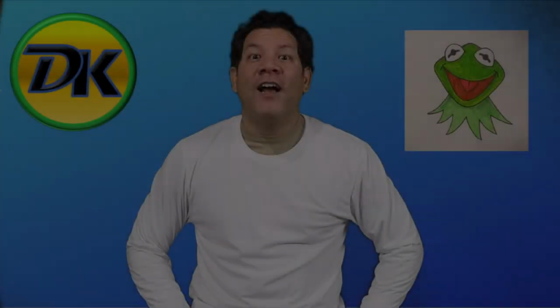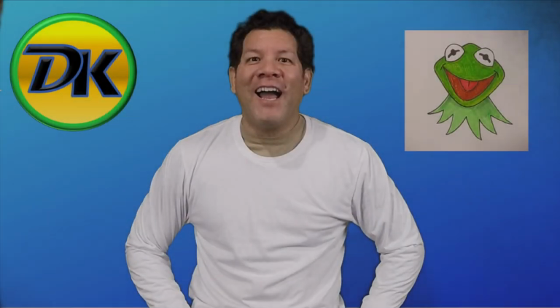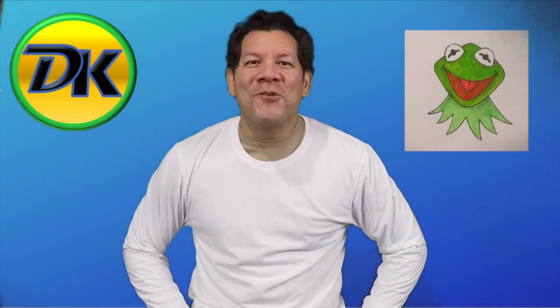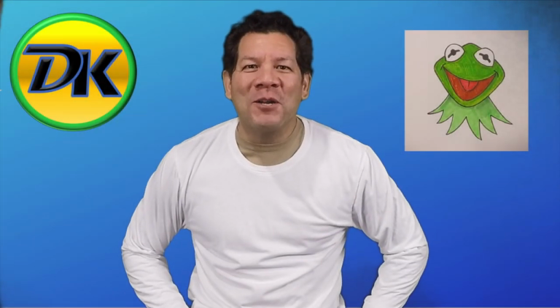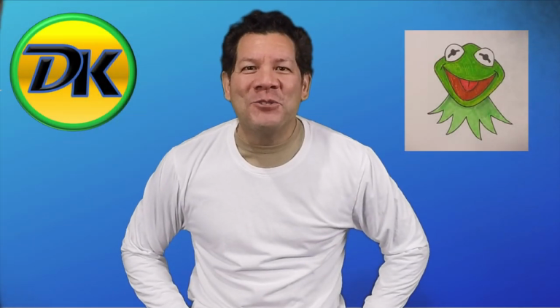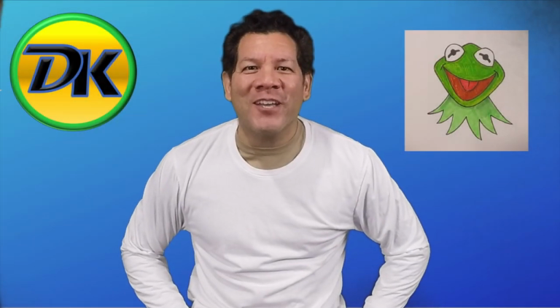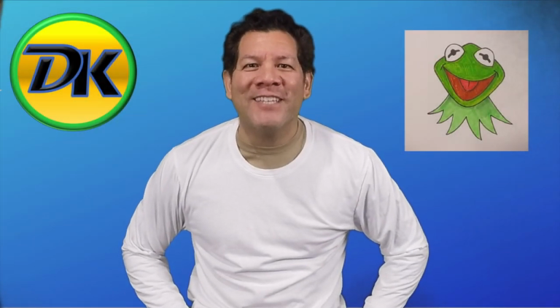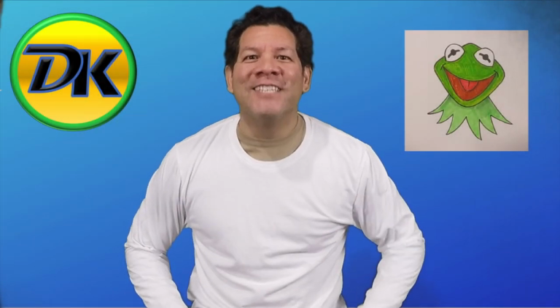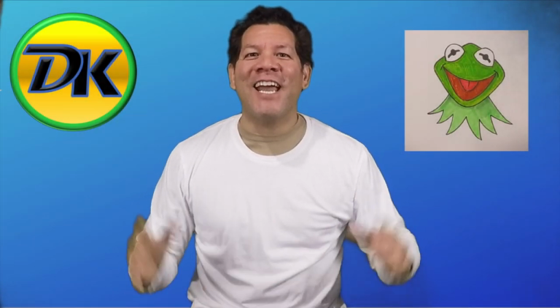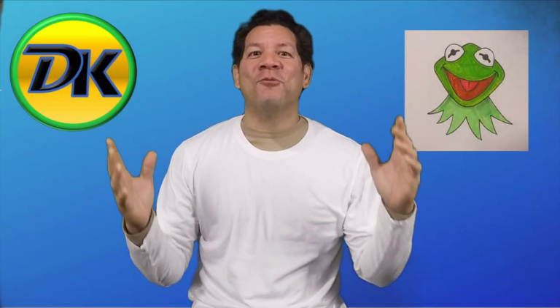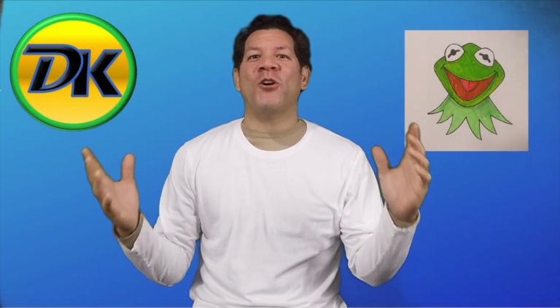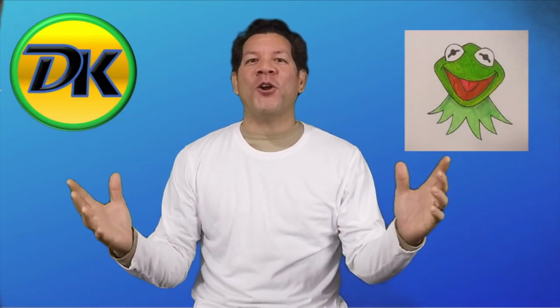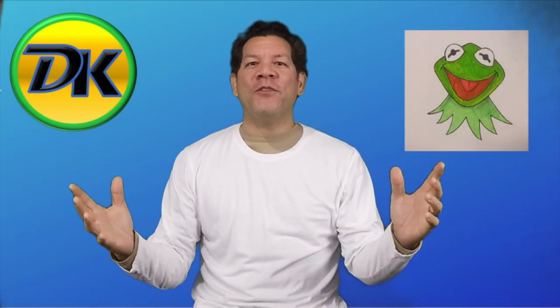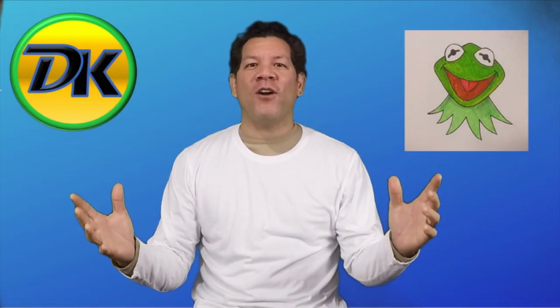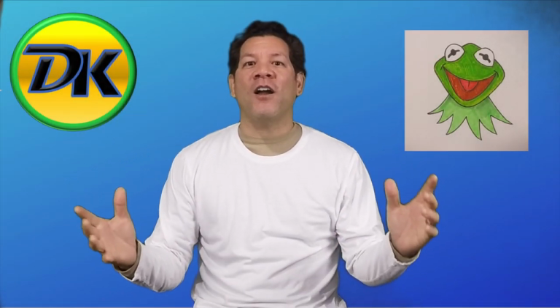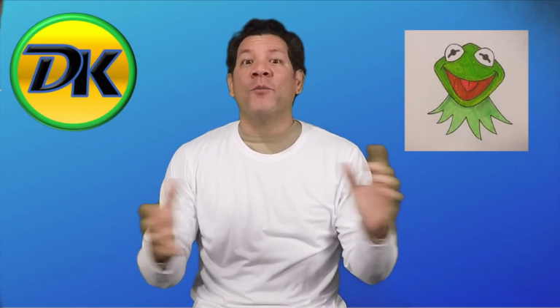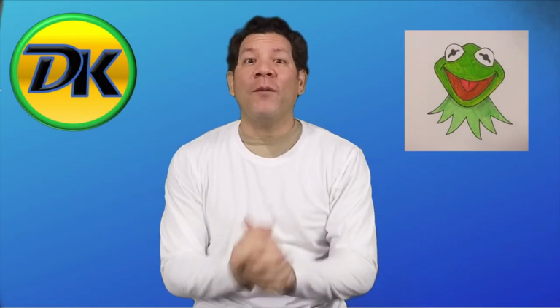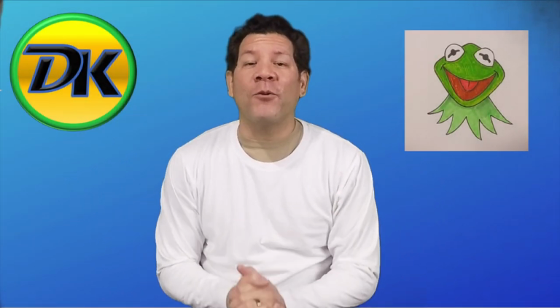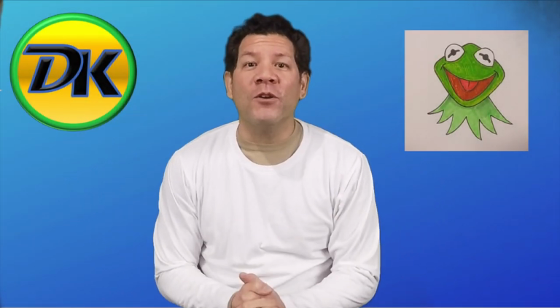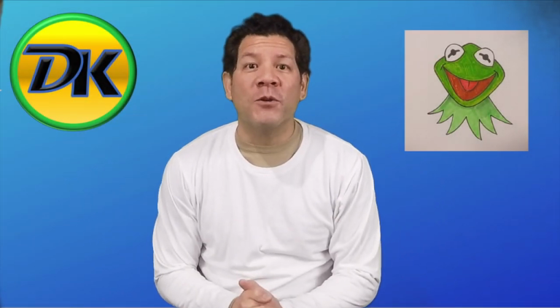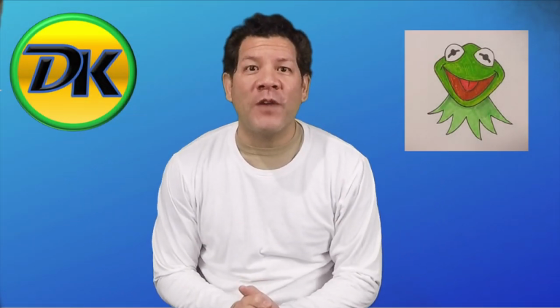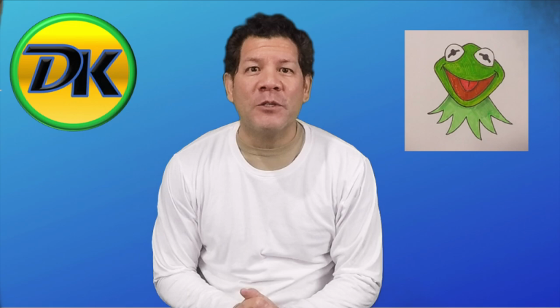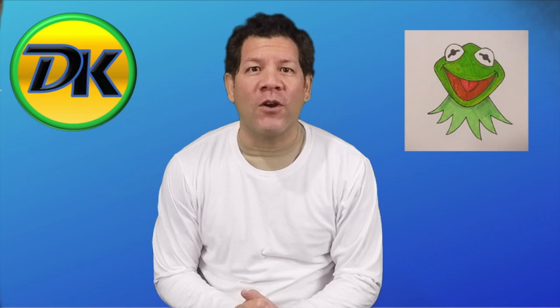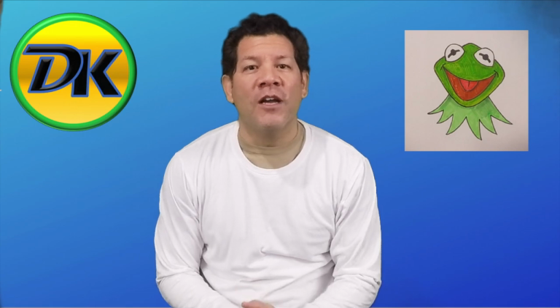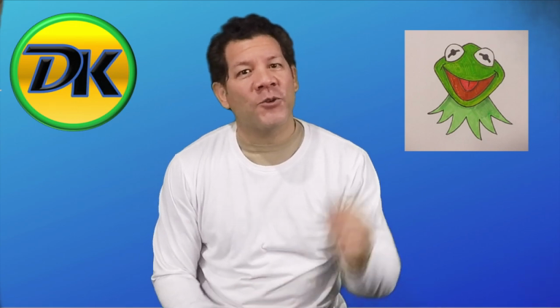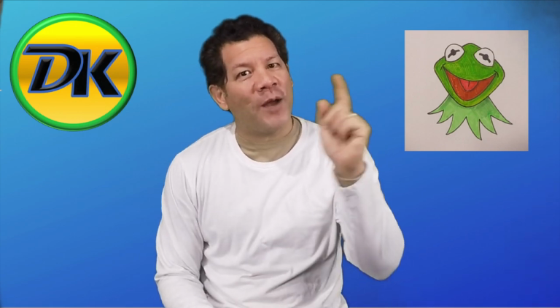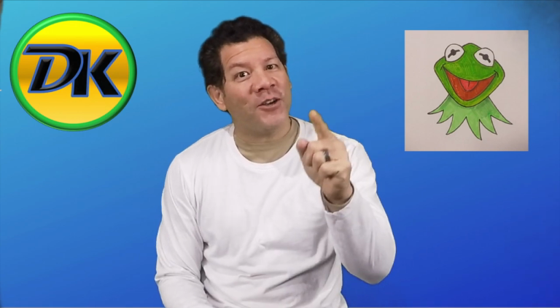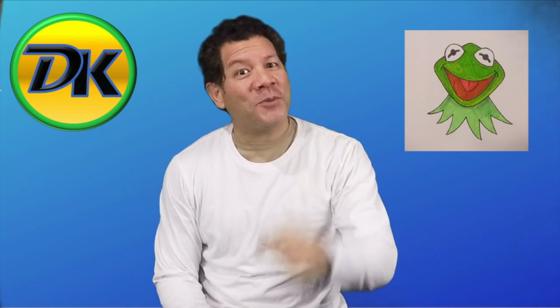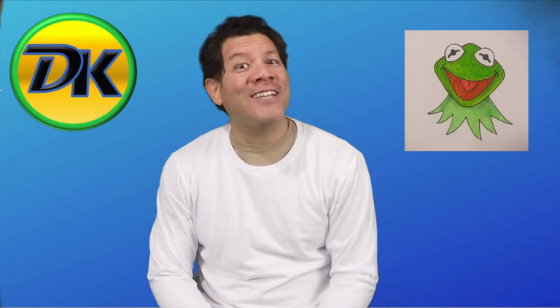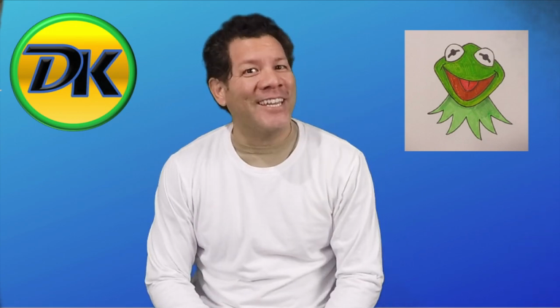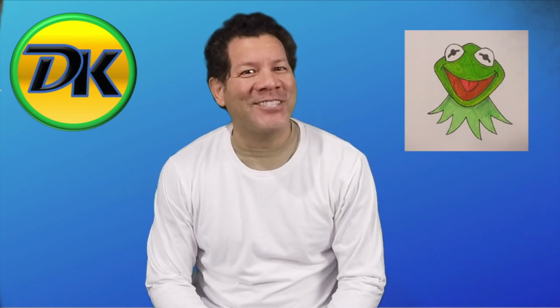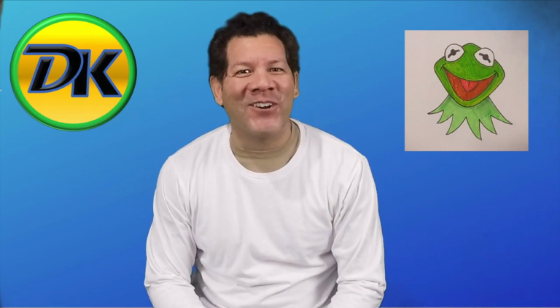Hi, welcome to Draw Kids. Today we're drawing Kermit the Frog, probably the world's most famous frog. So grab your art supplies and let's draw.